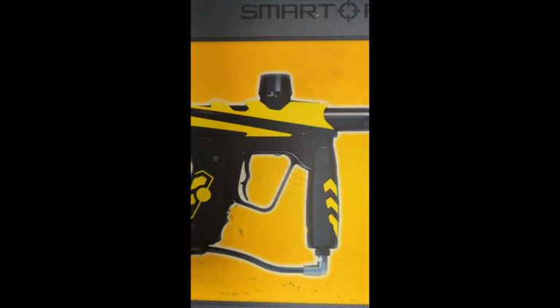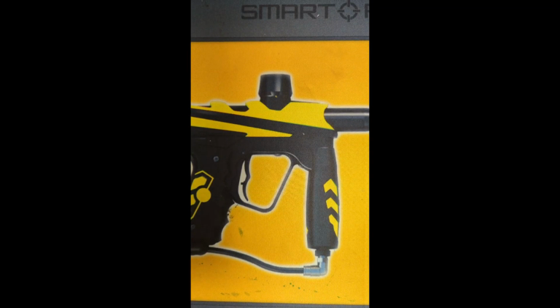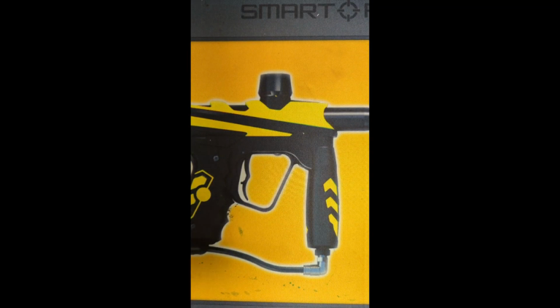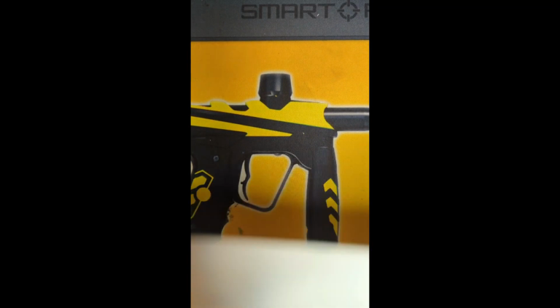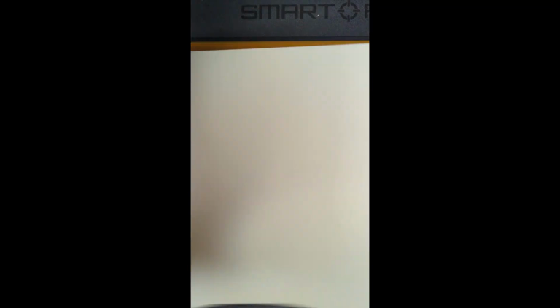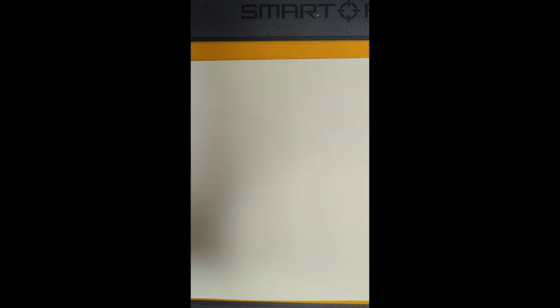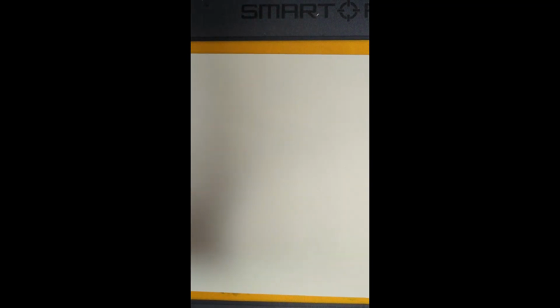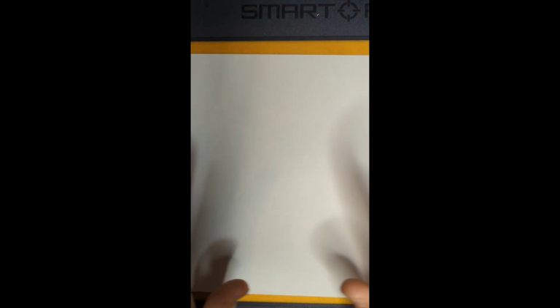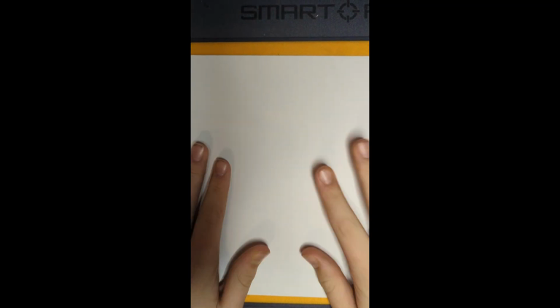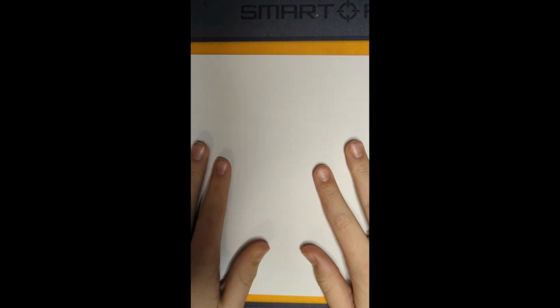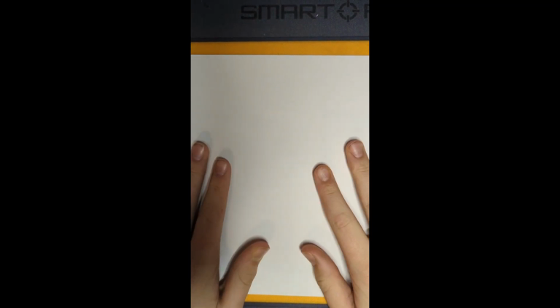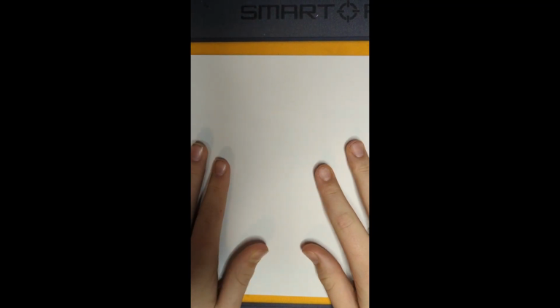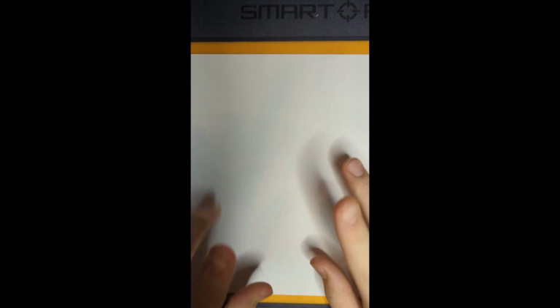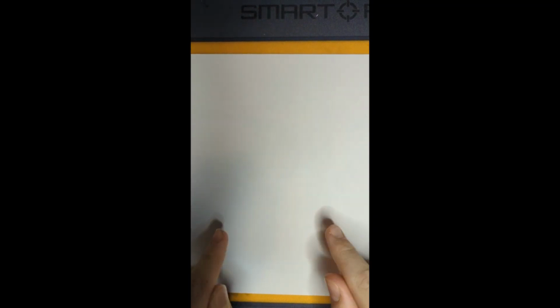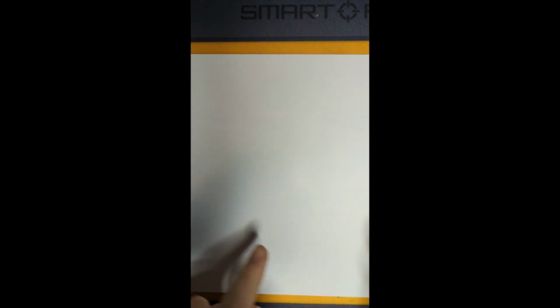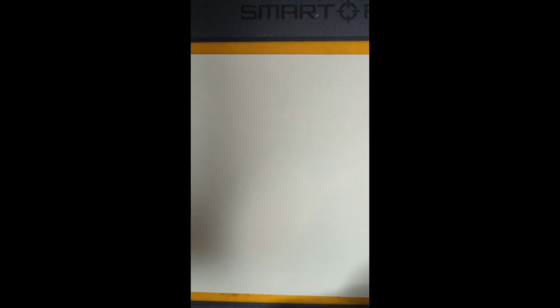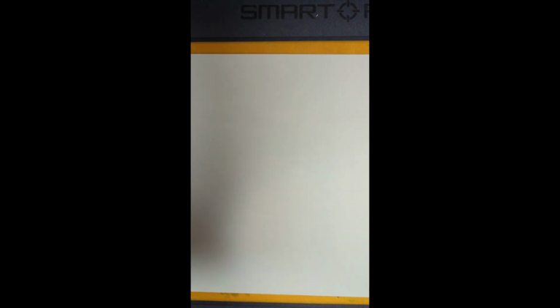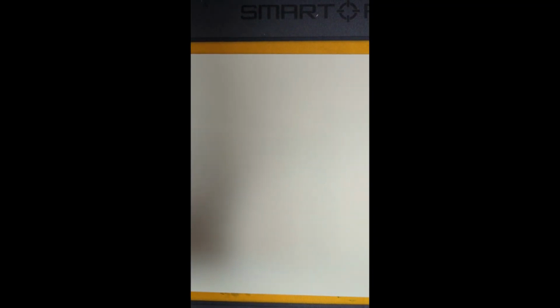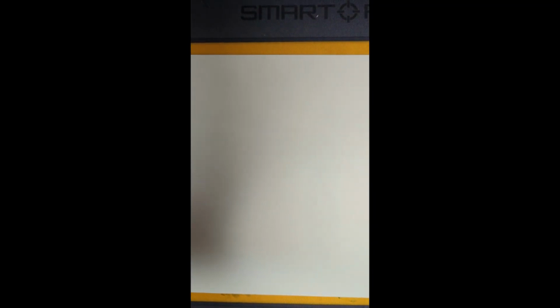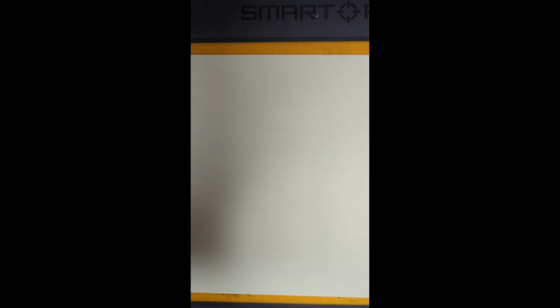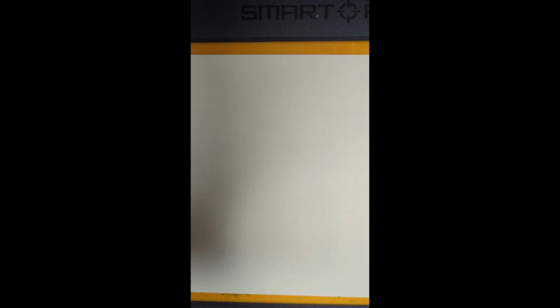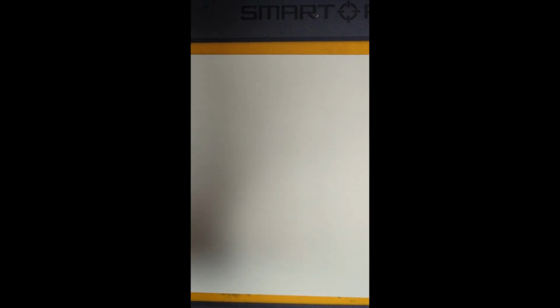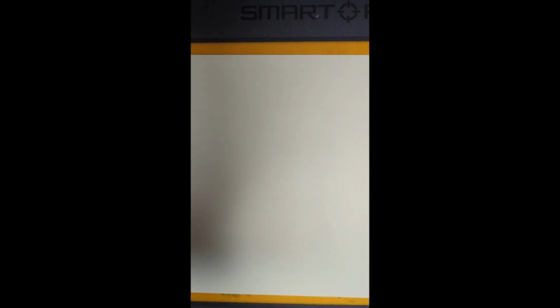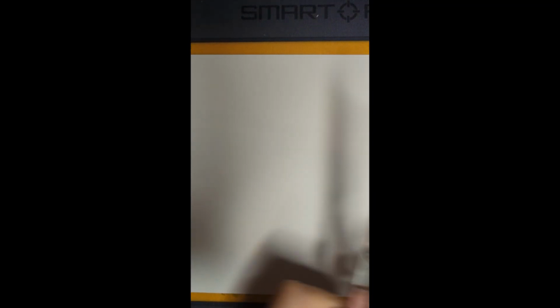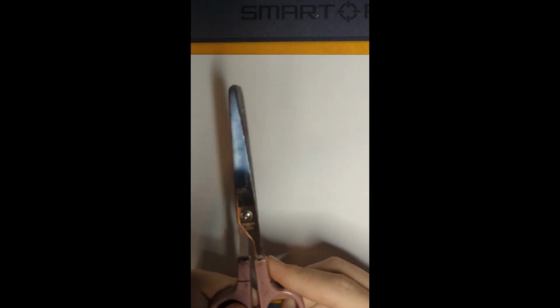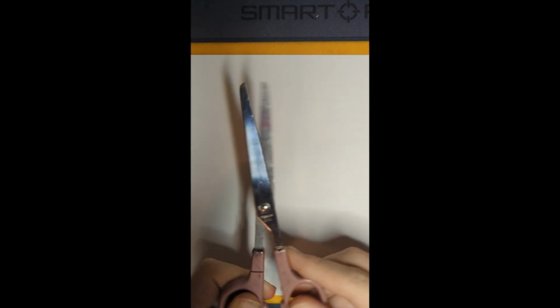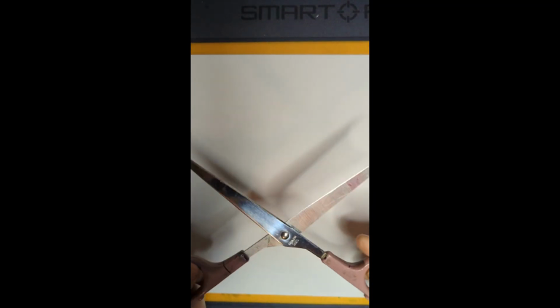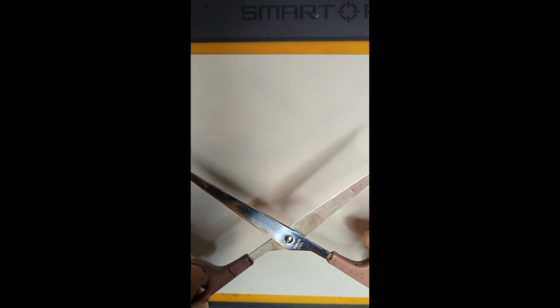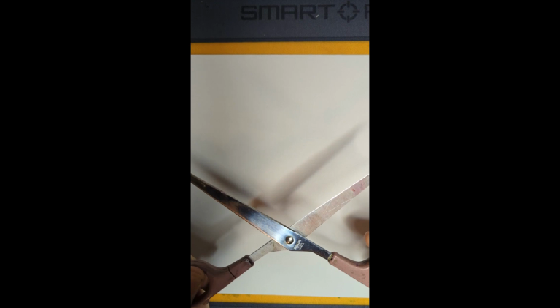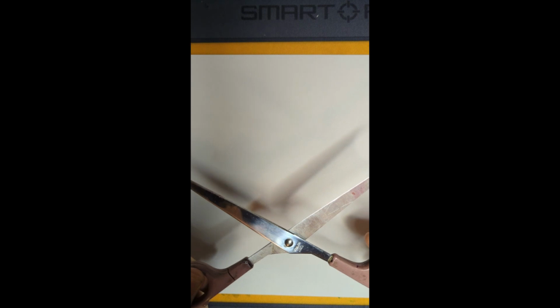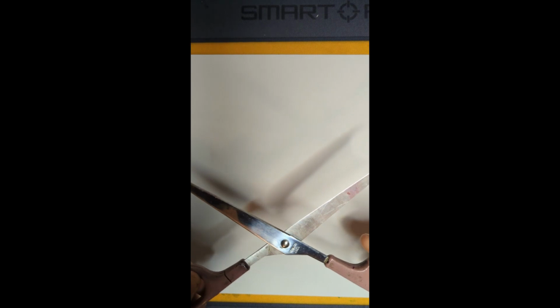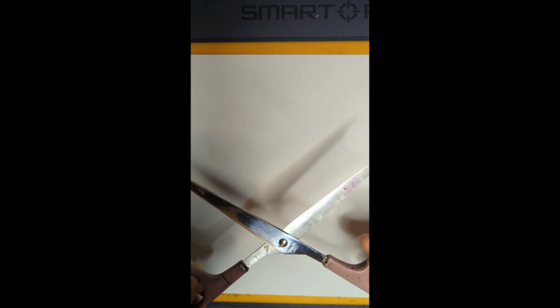Today I'm going to show you guys how to make a paper basketball hoop. First, you're going to want to cut the paper in half.